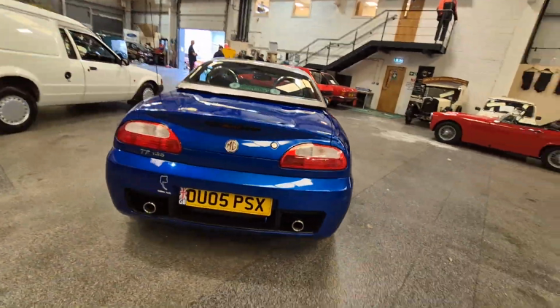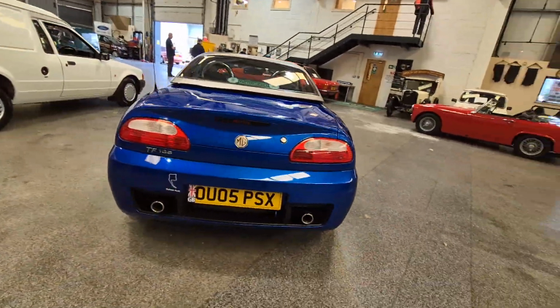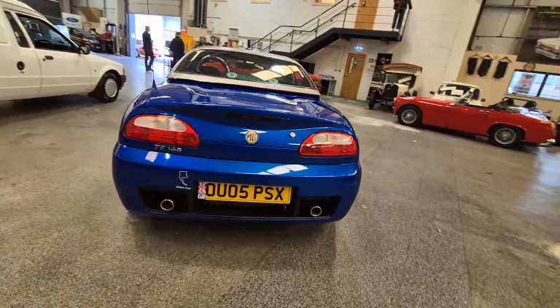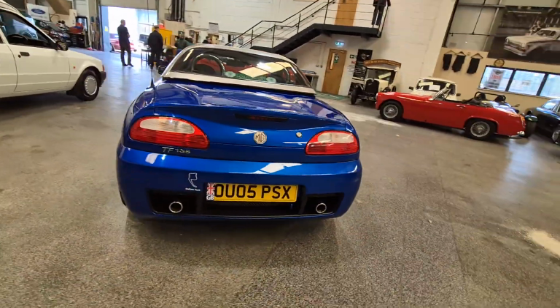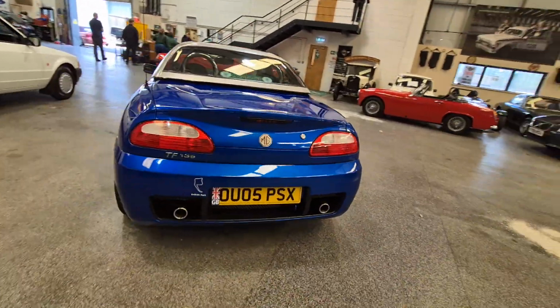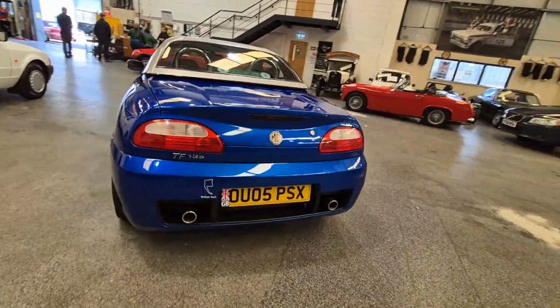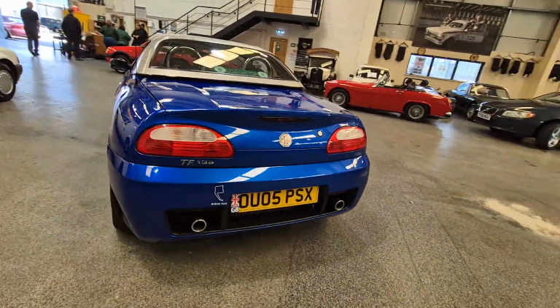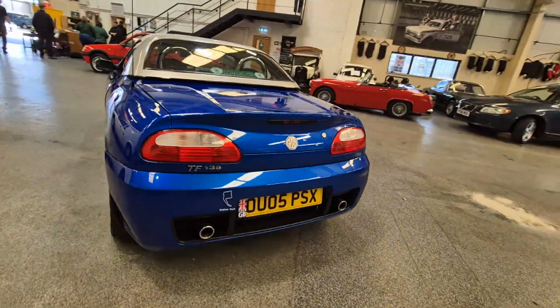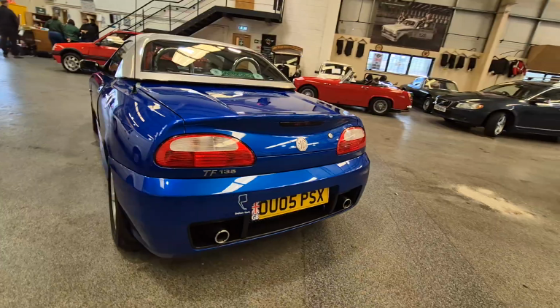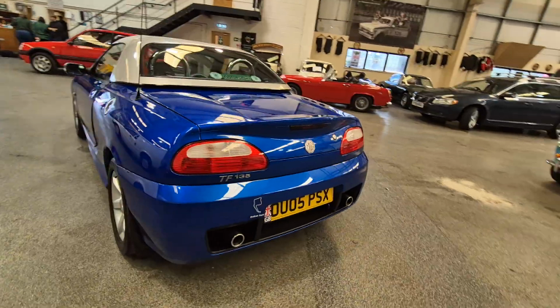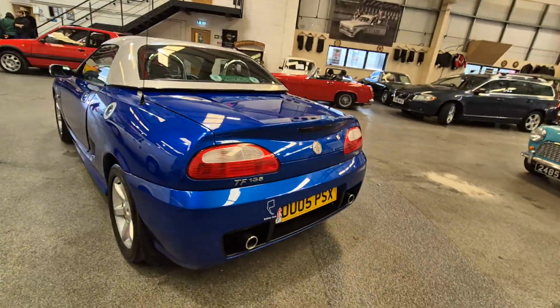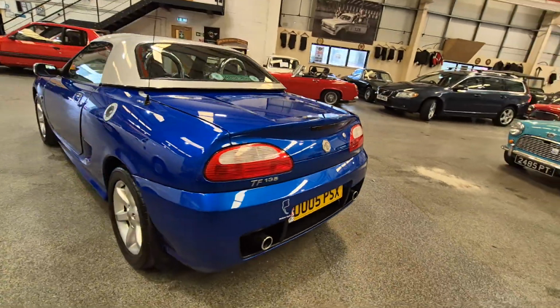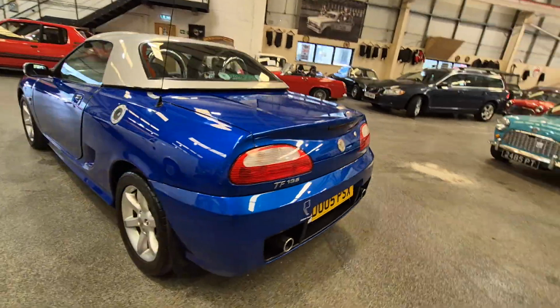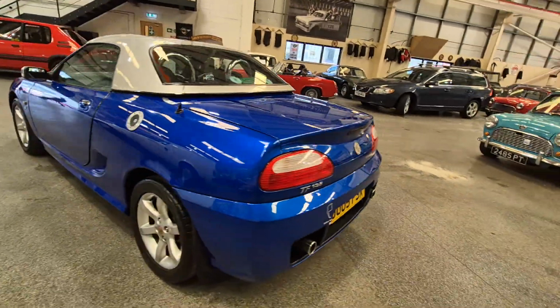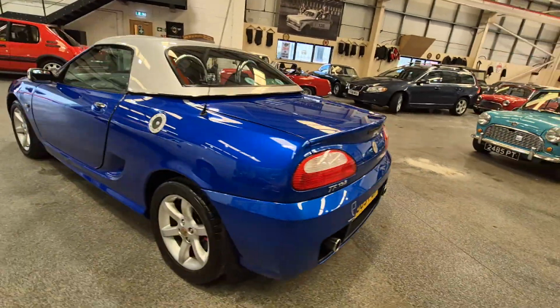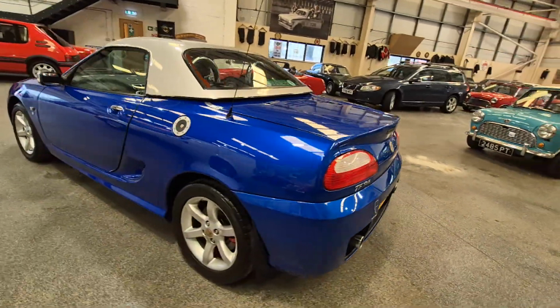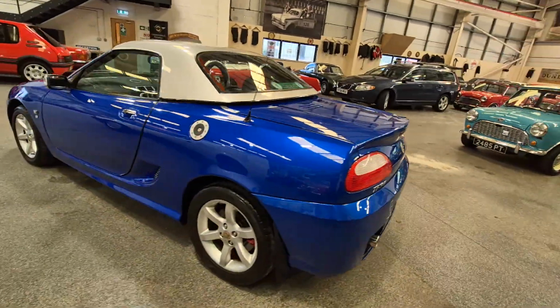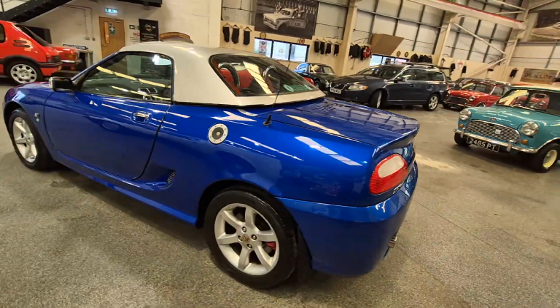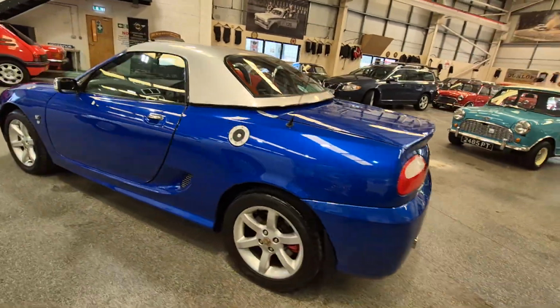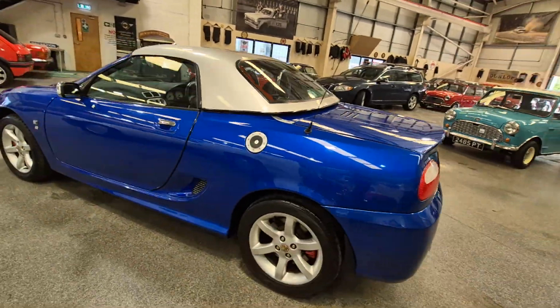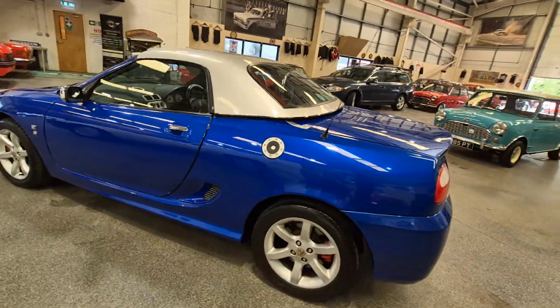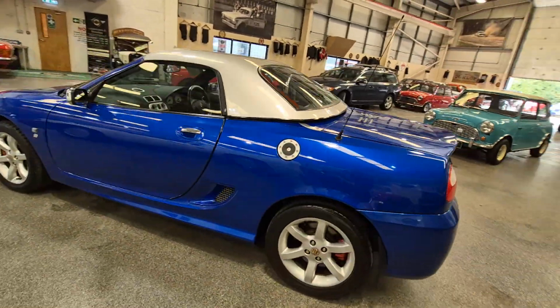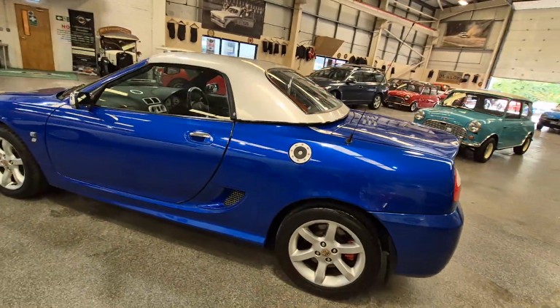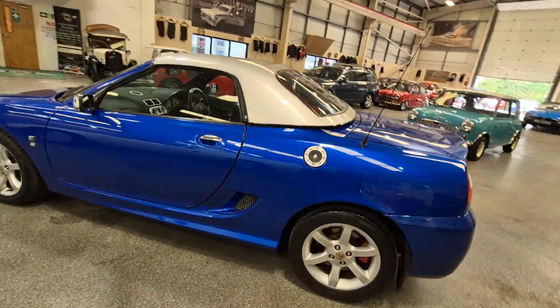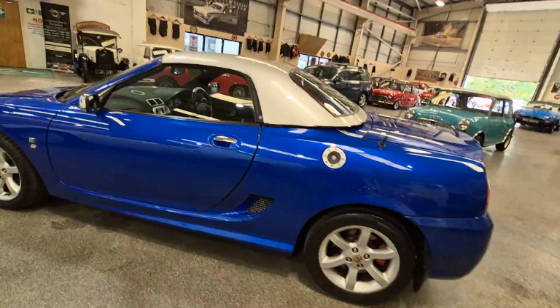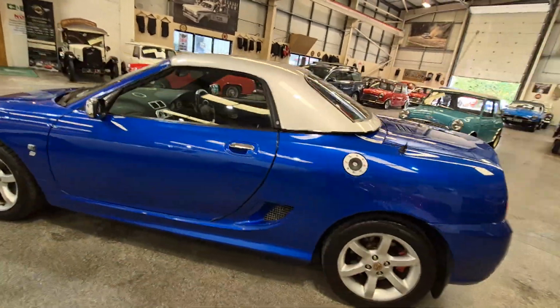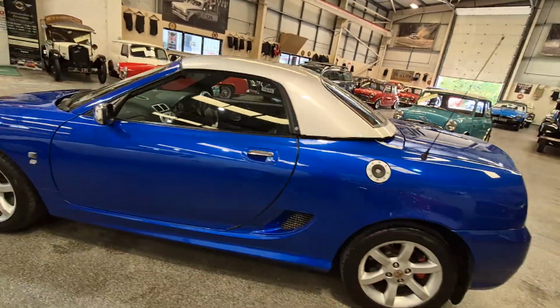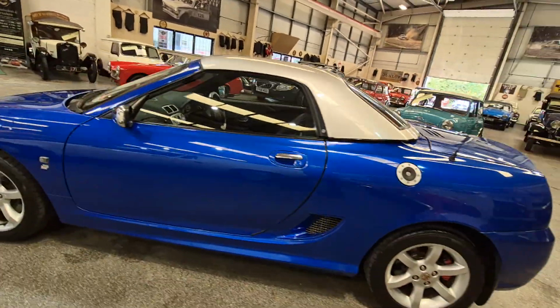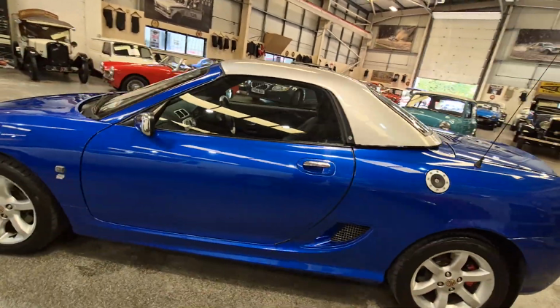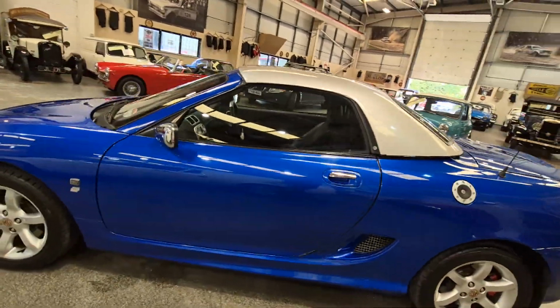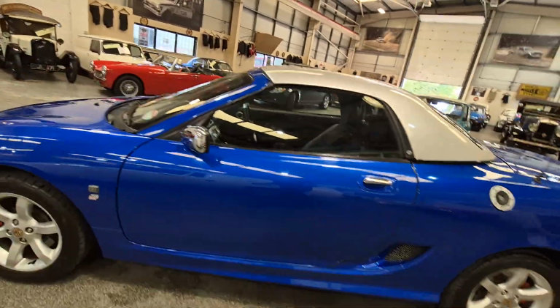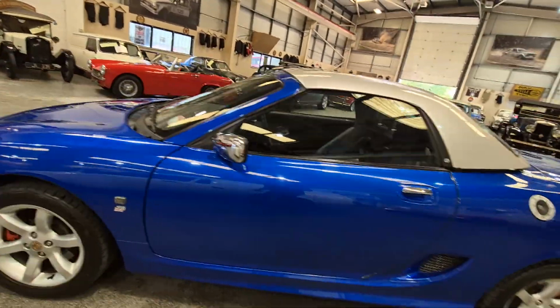Little TF135, it's badged as there, look — make your own enquiries. Looks a real straight, clean old car, this.